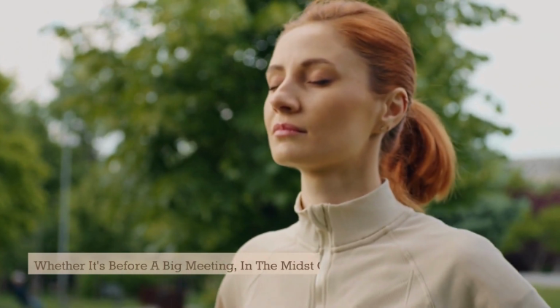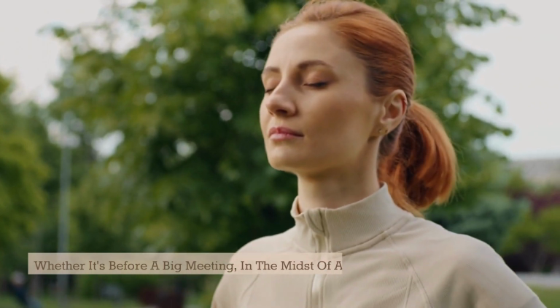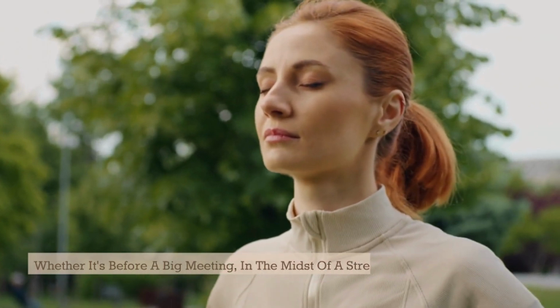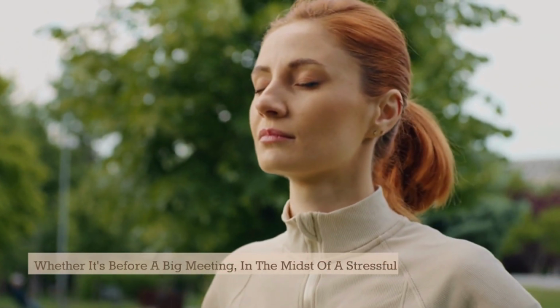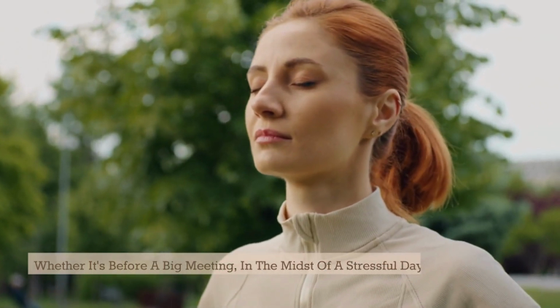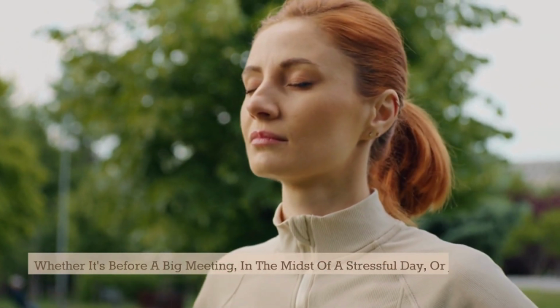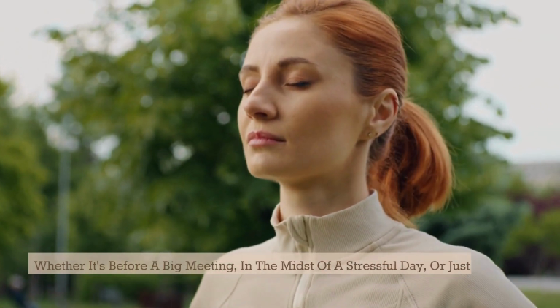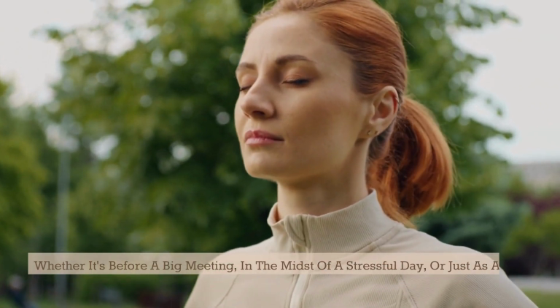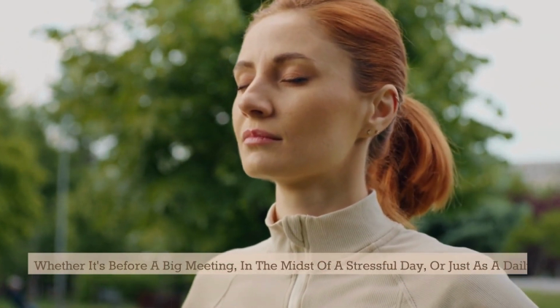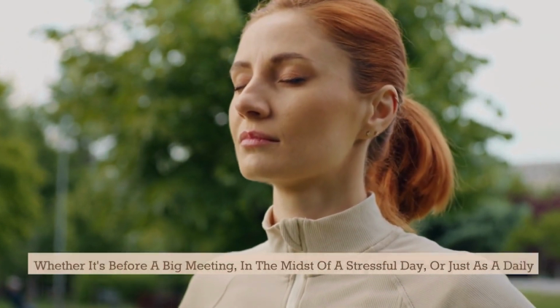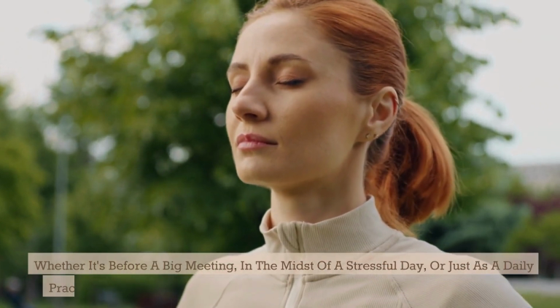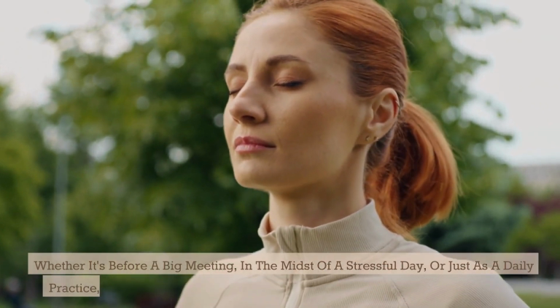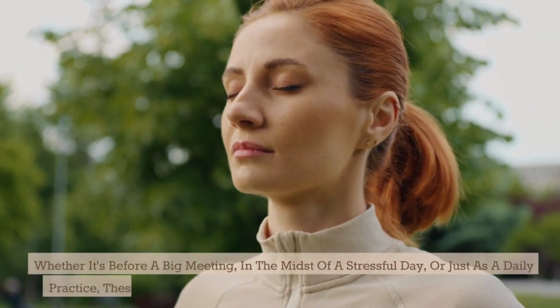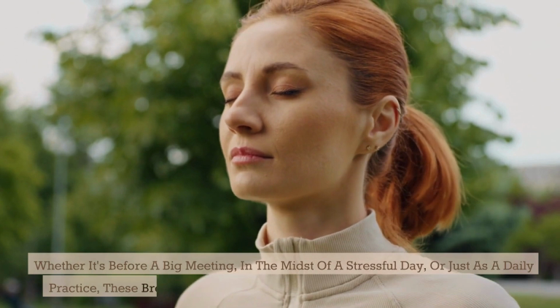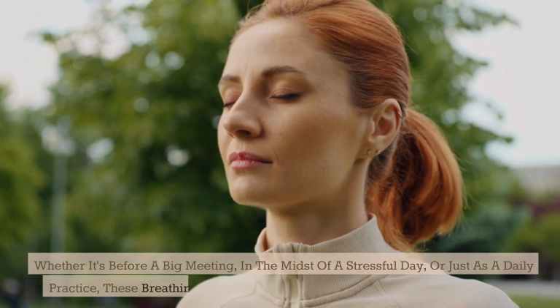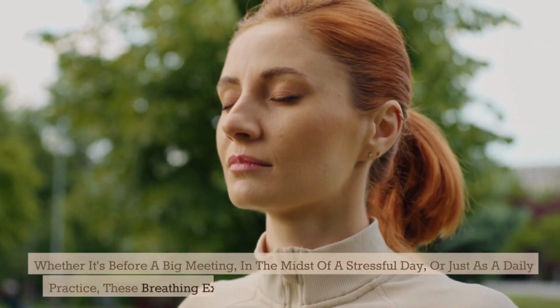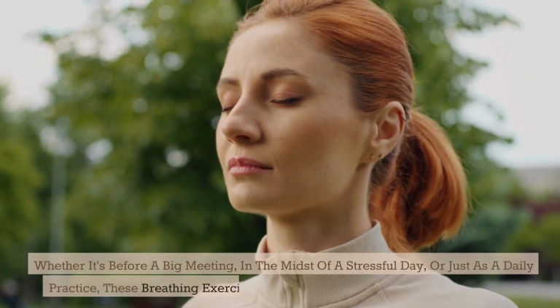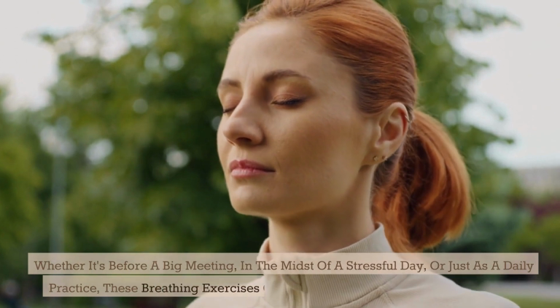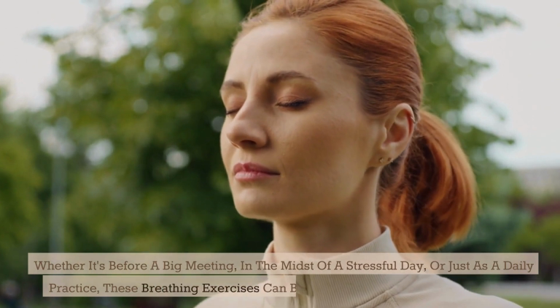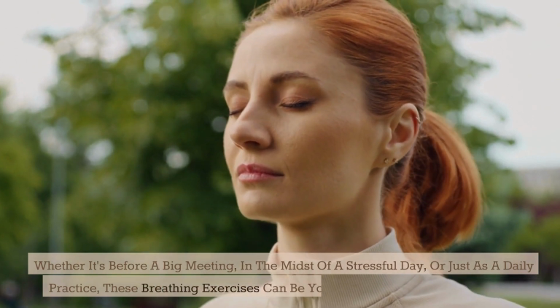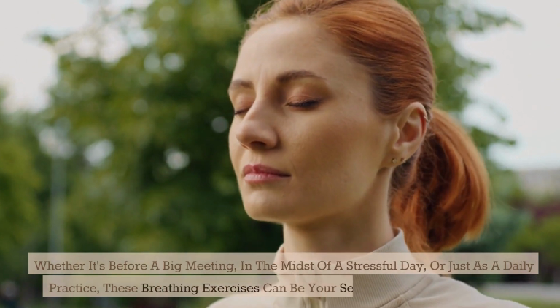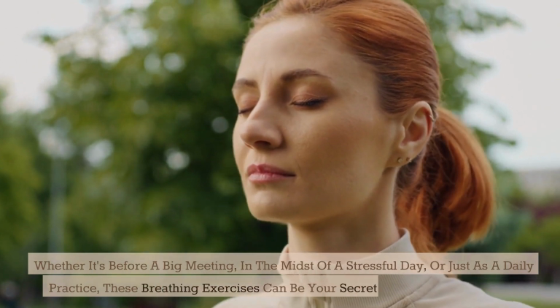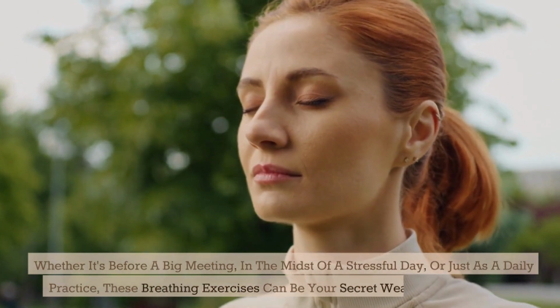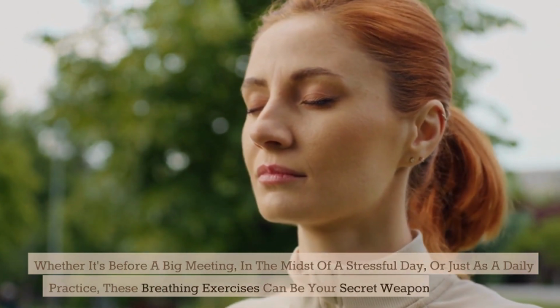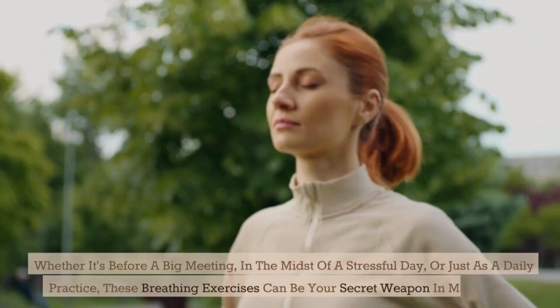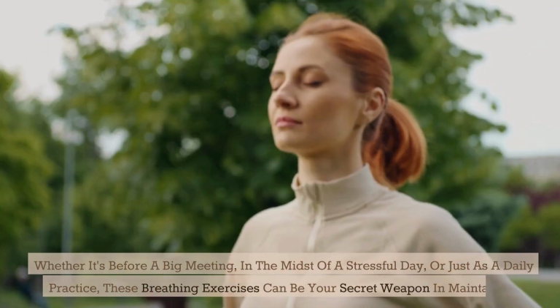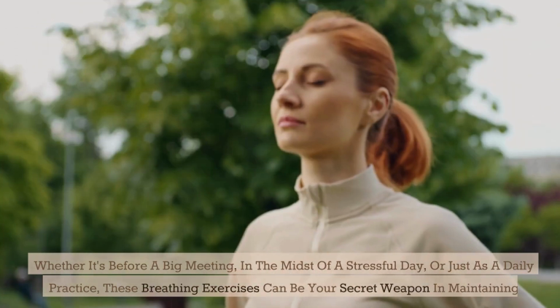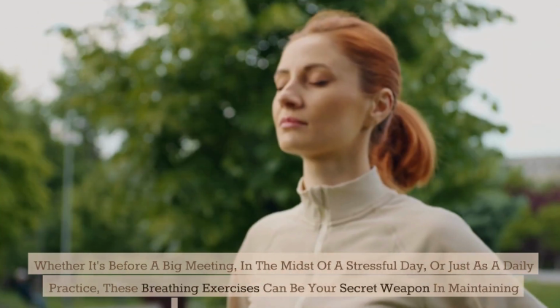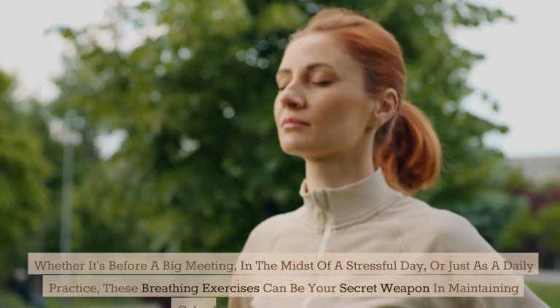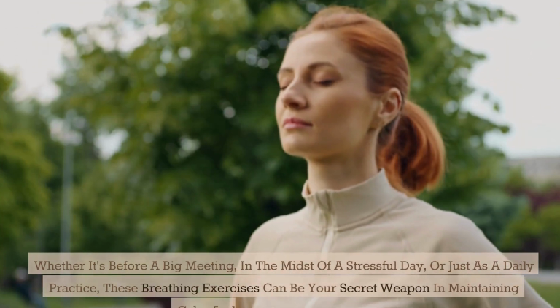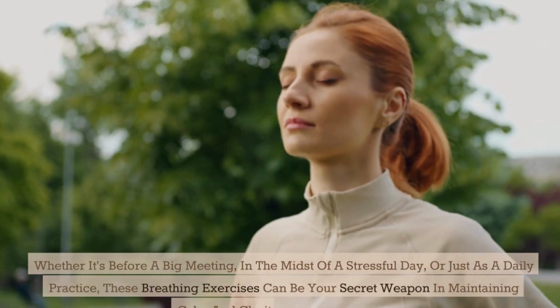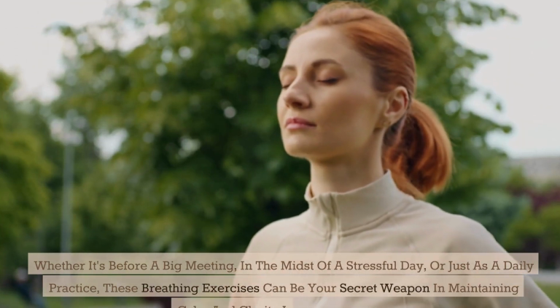These breathing exercises can be your secret weapon in maintaining calm and clarity in a hectic world.